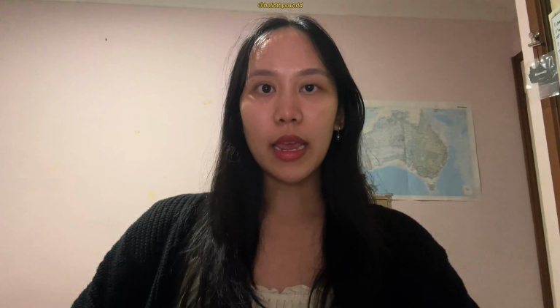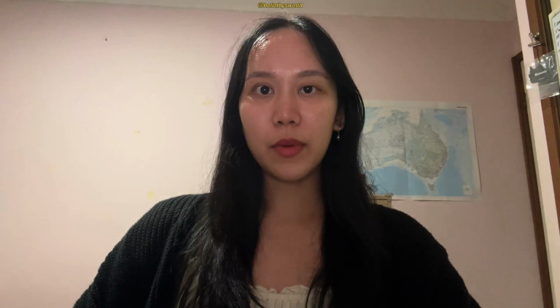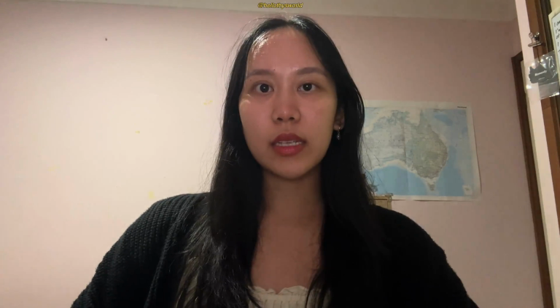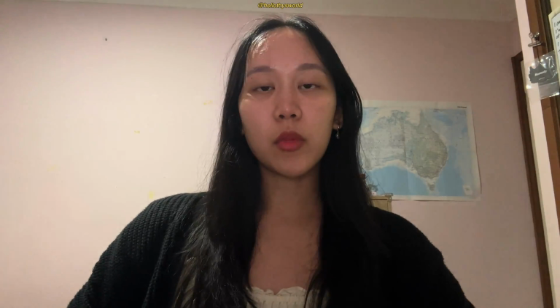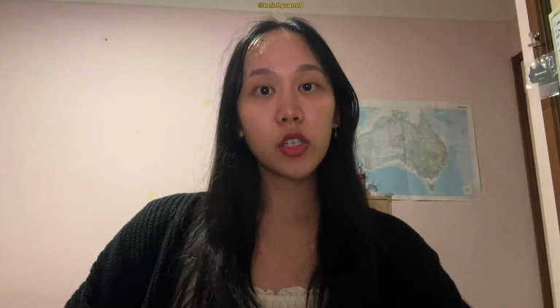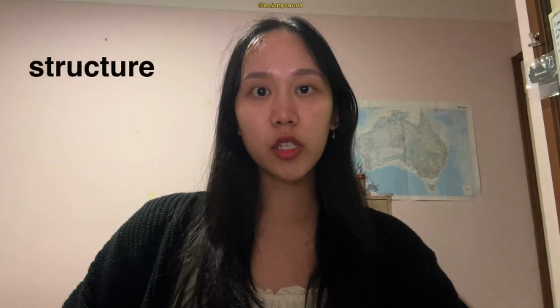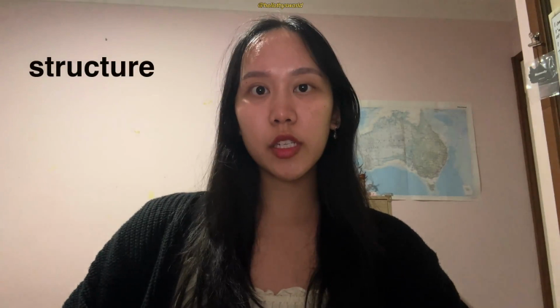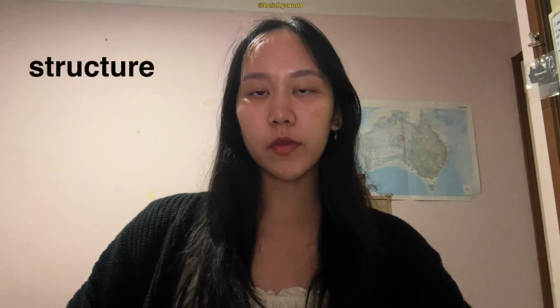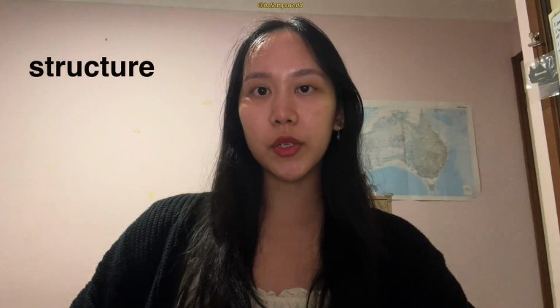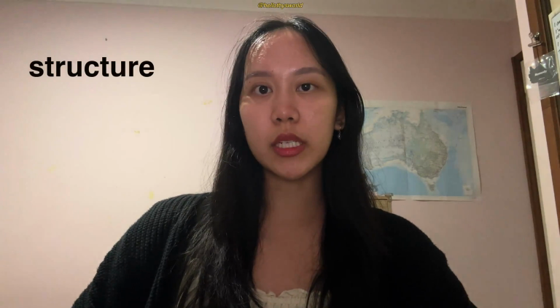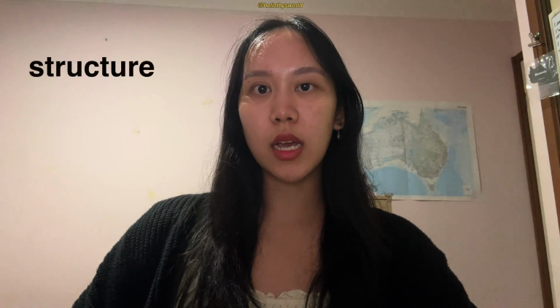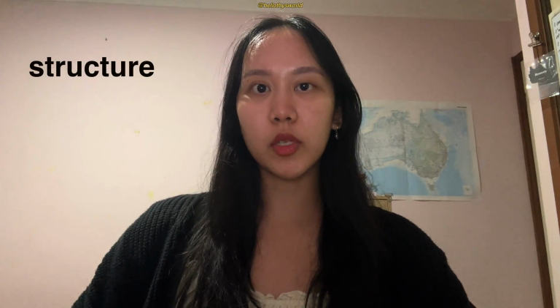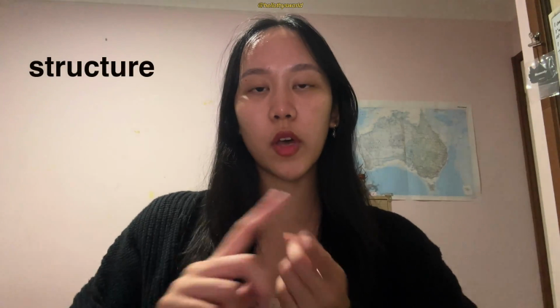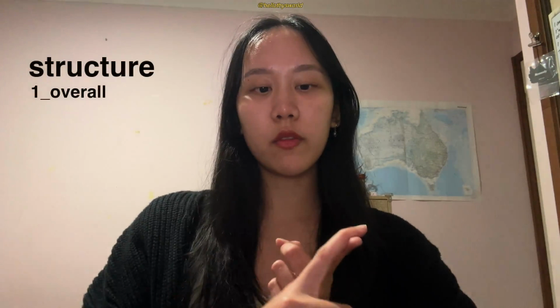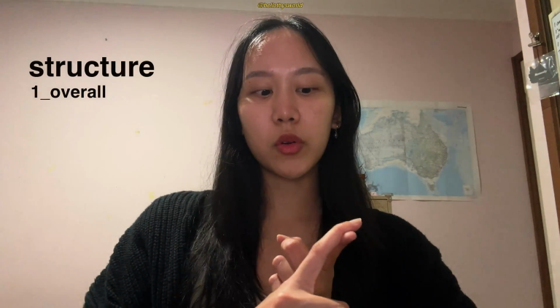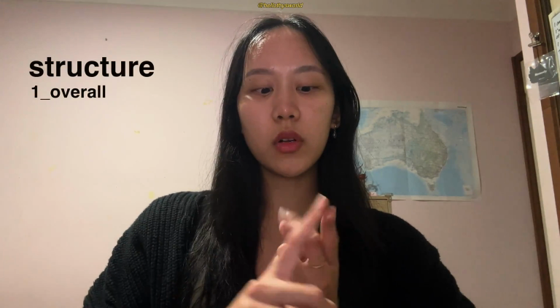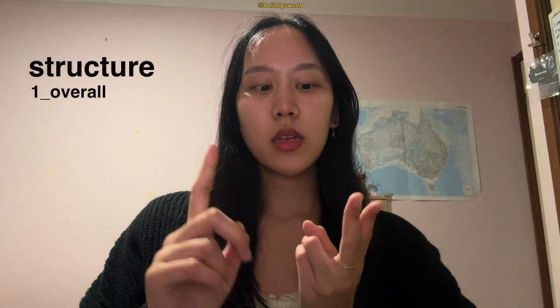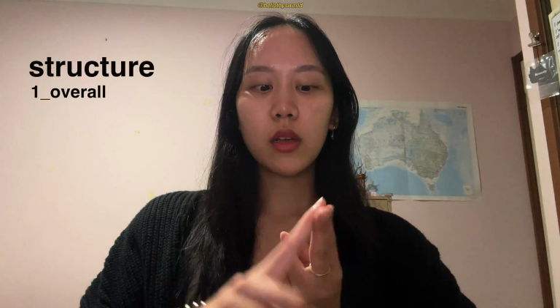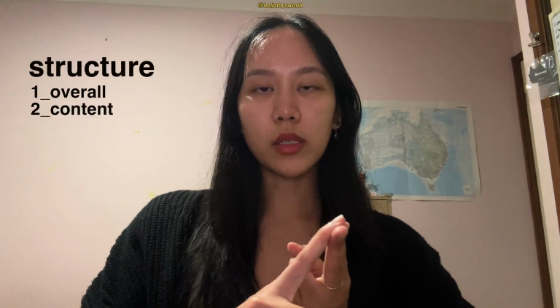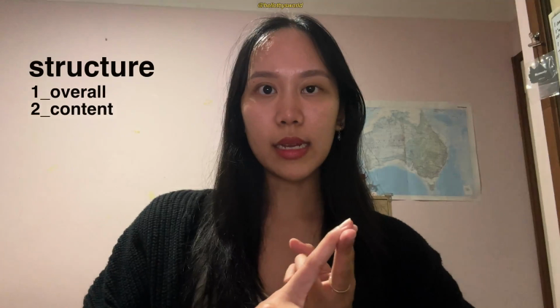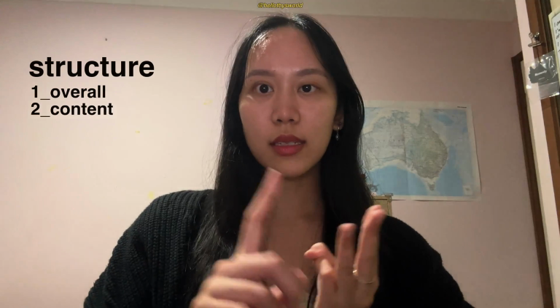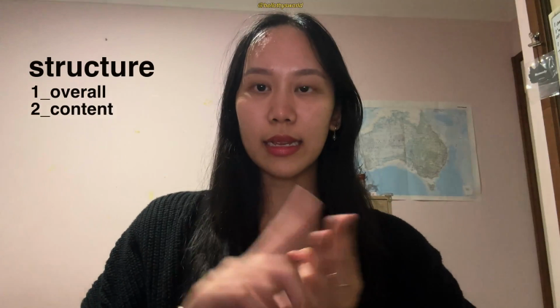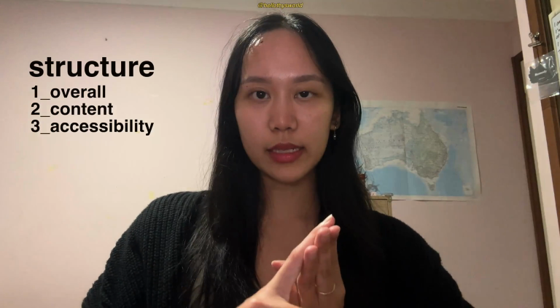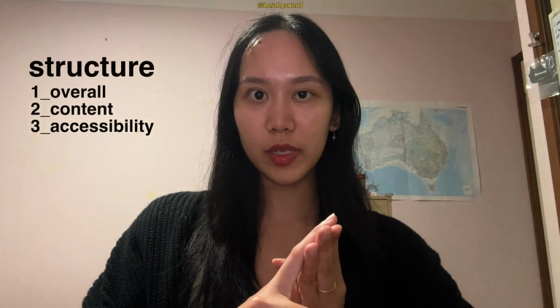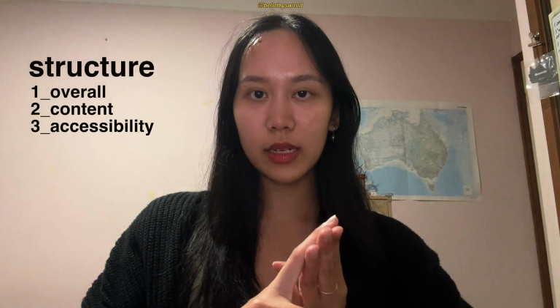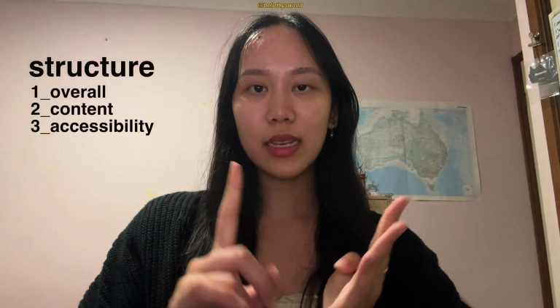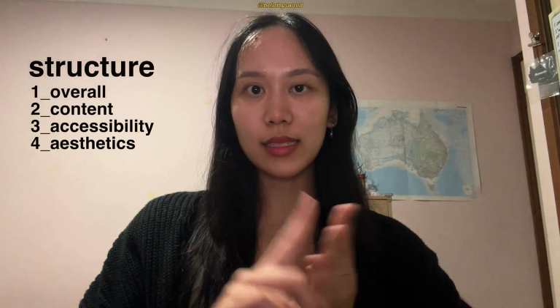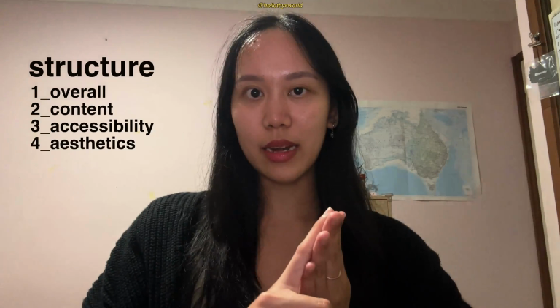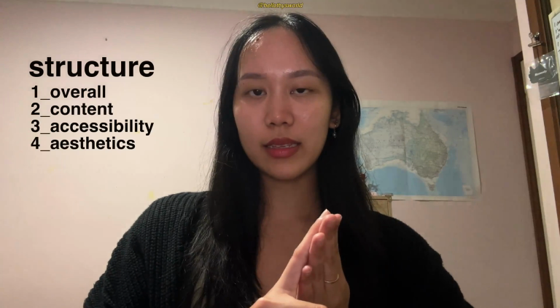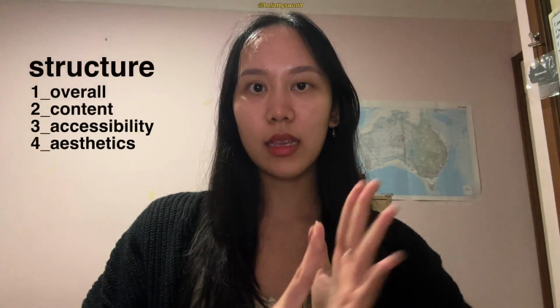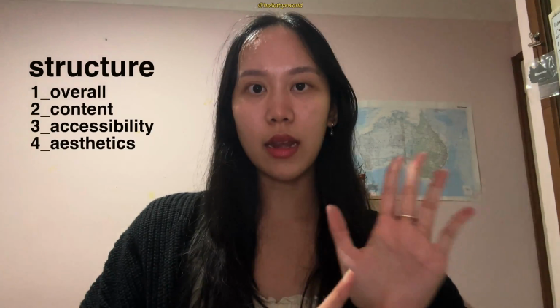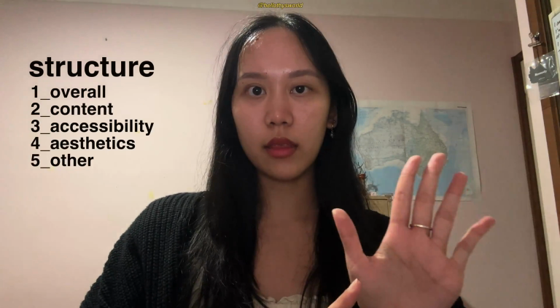I'm going to structure this review in terms of overall content, accessibility, aesthetics, and other.